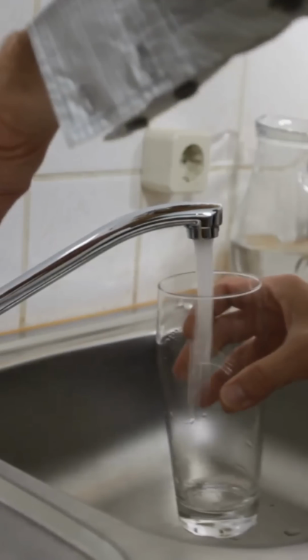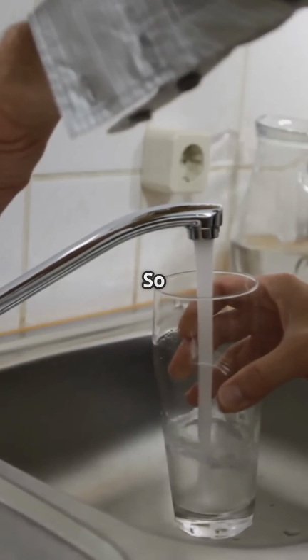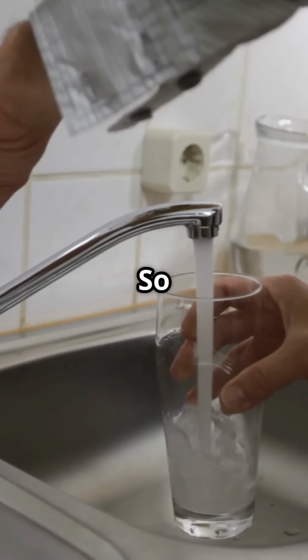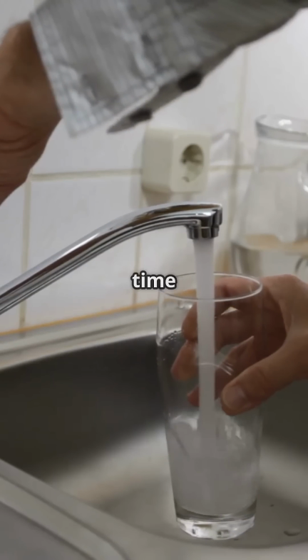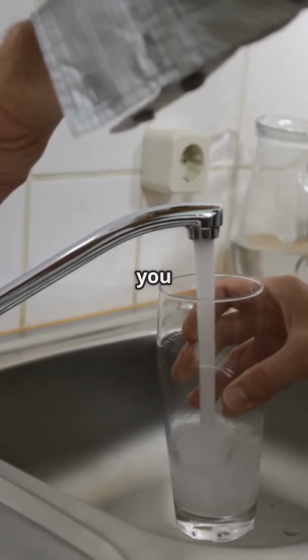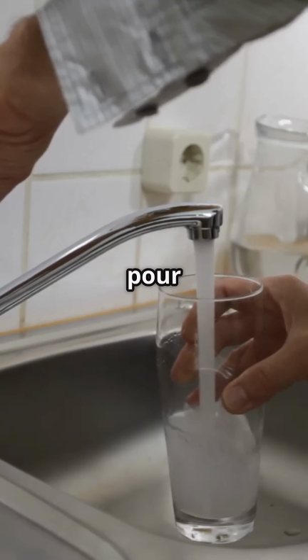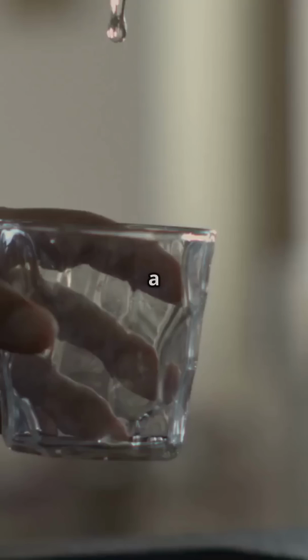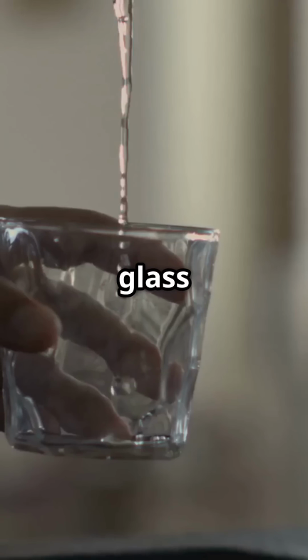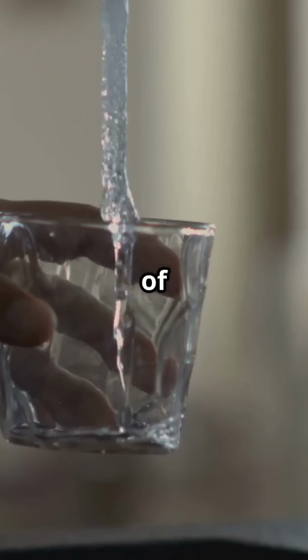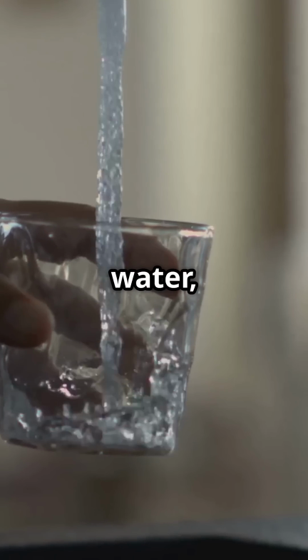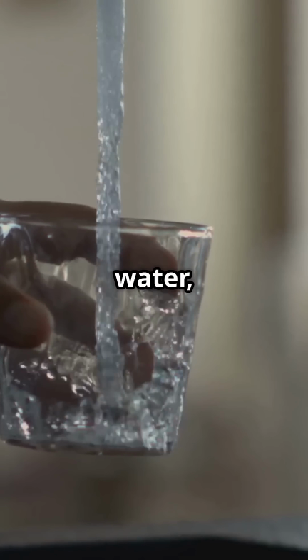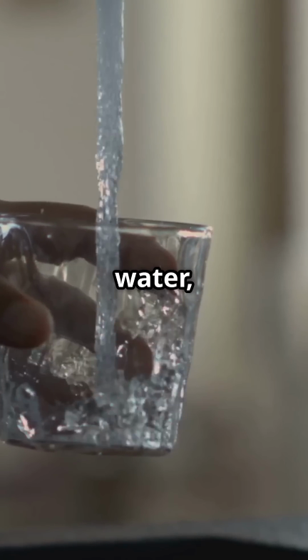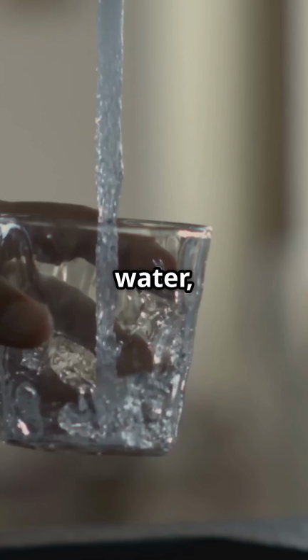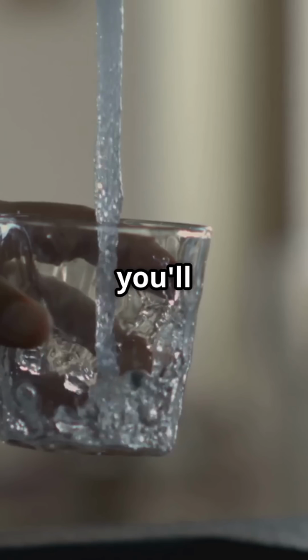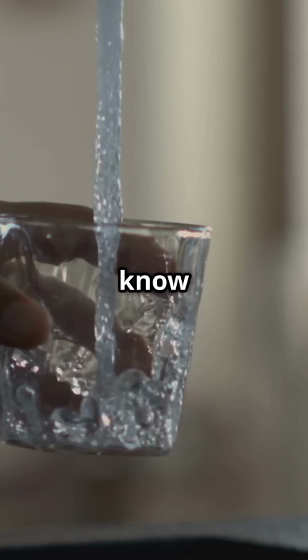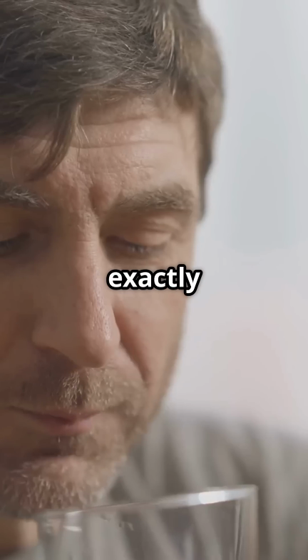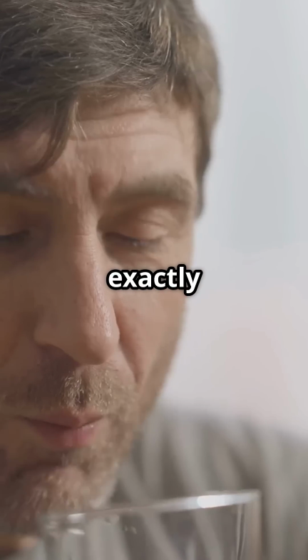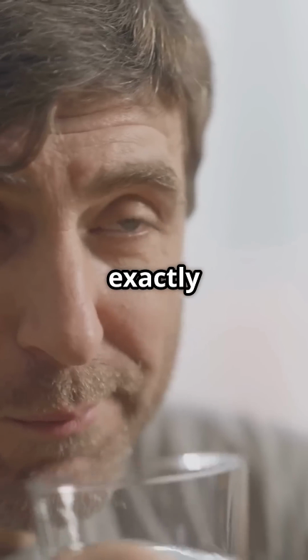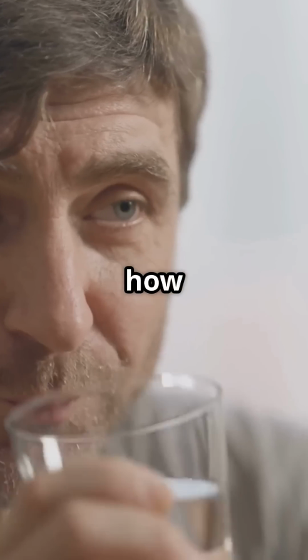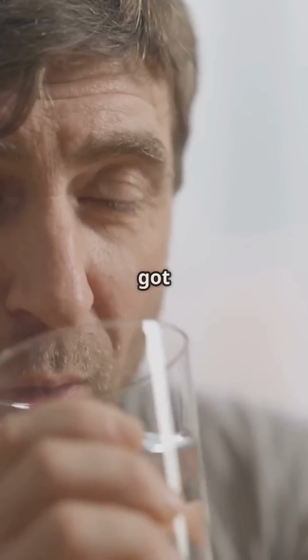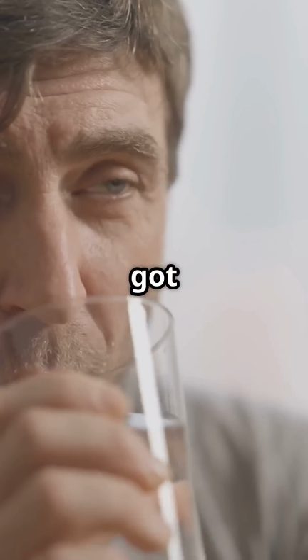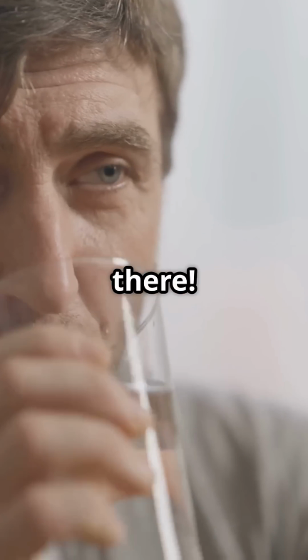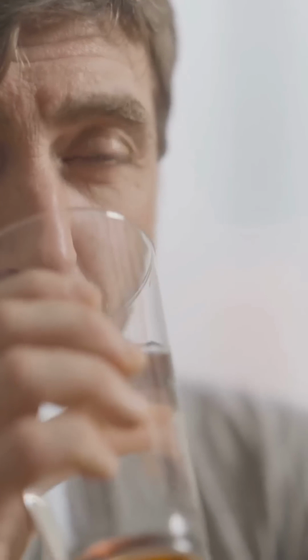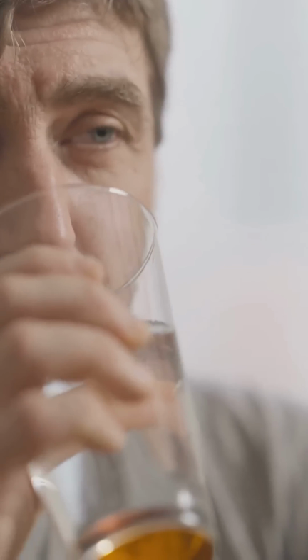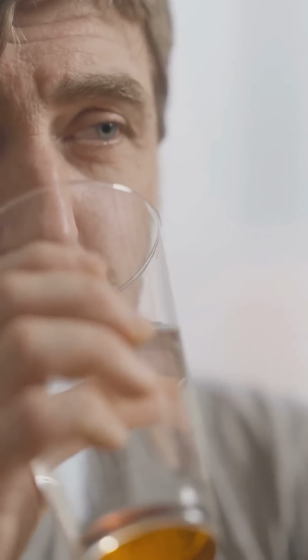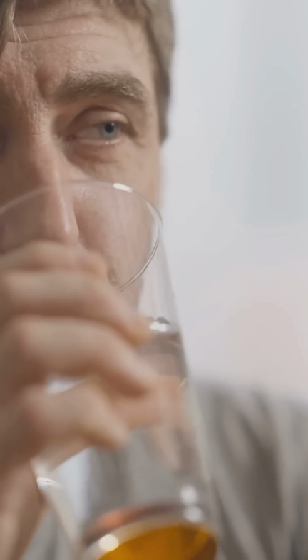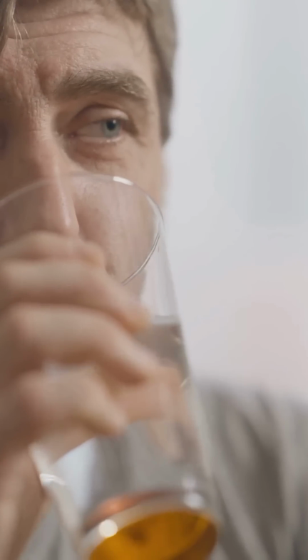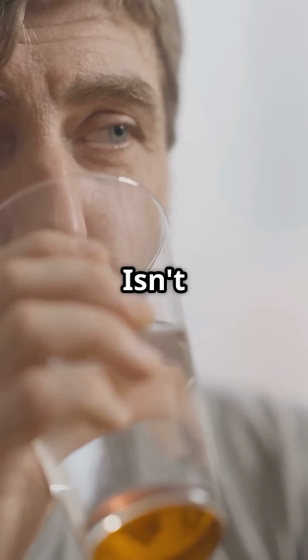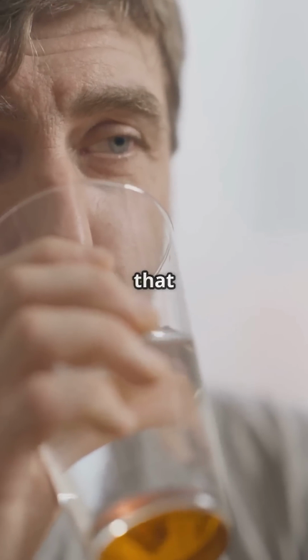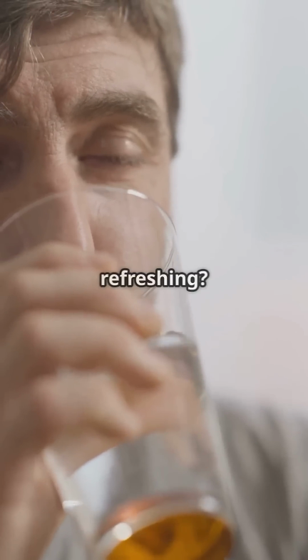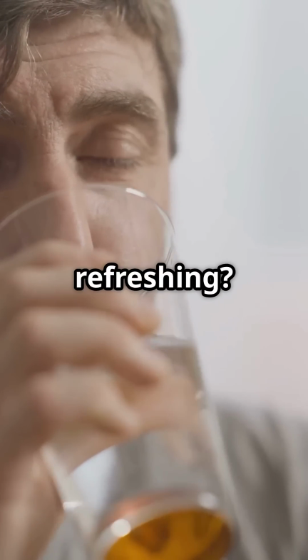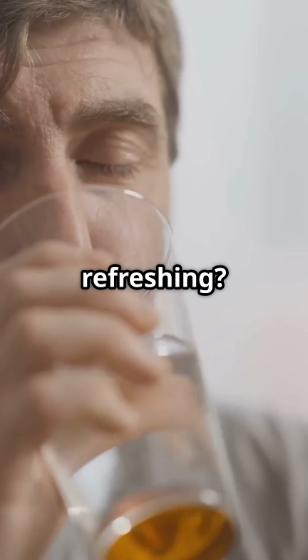So next time you pour a glass of water, you'll know exactly how it got there. Isn't that refreshing?